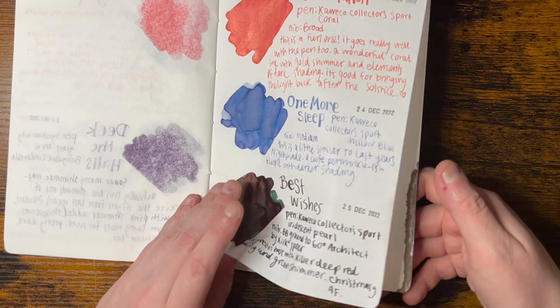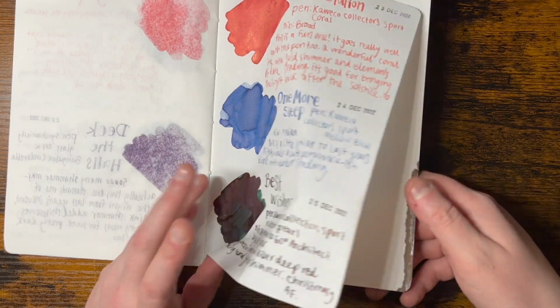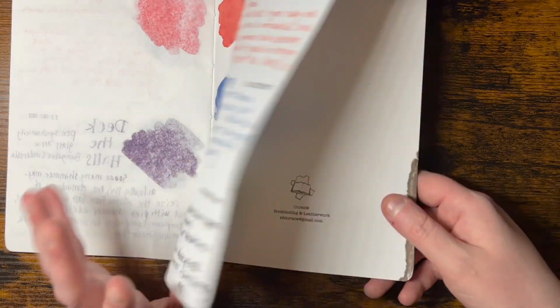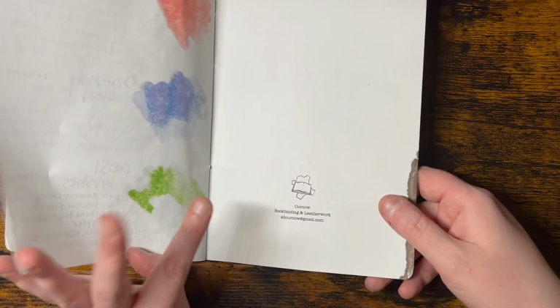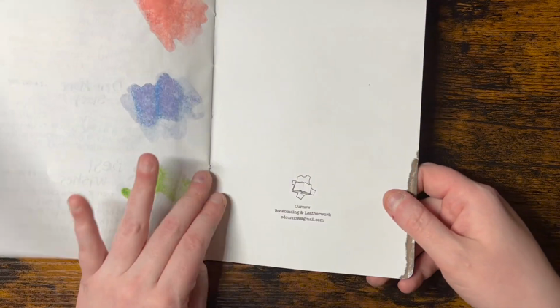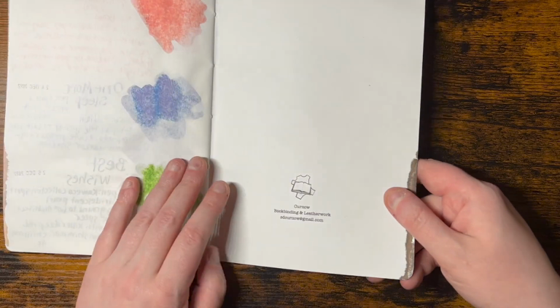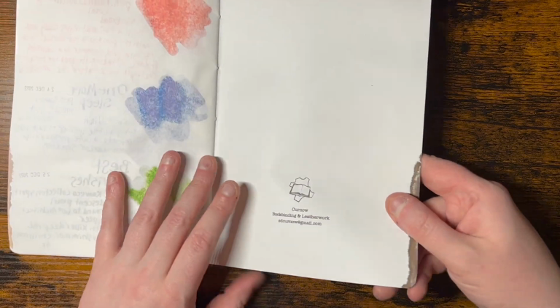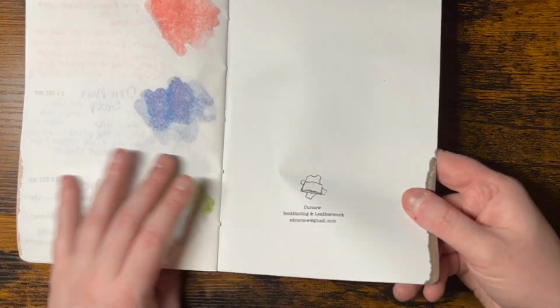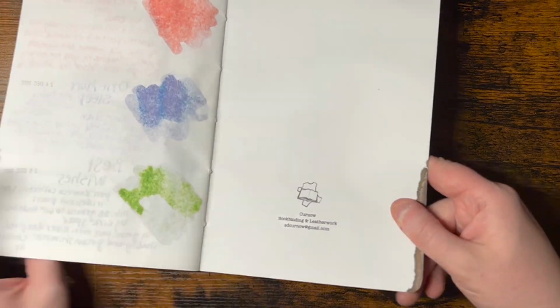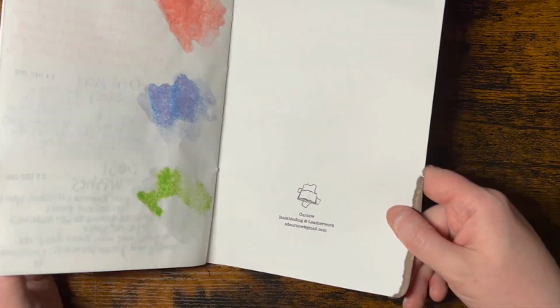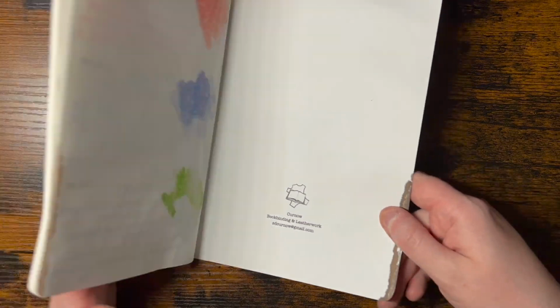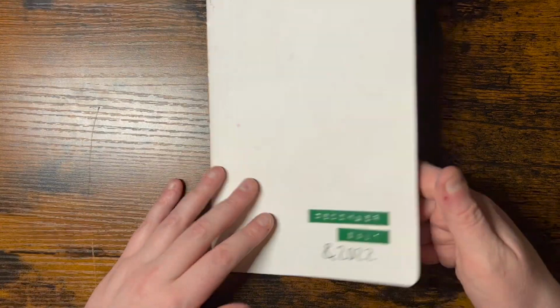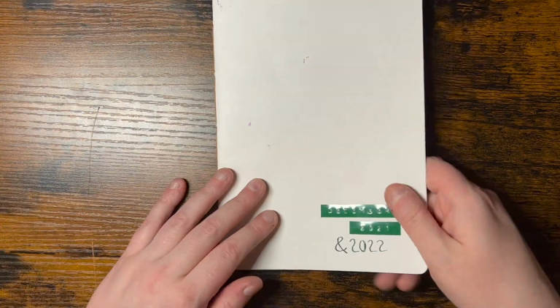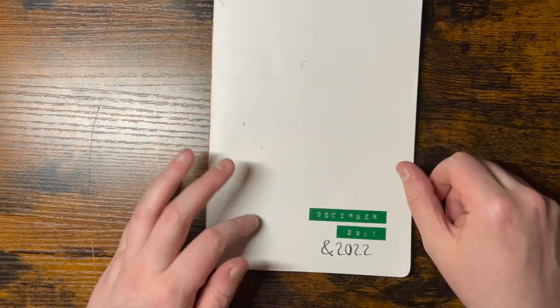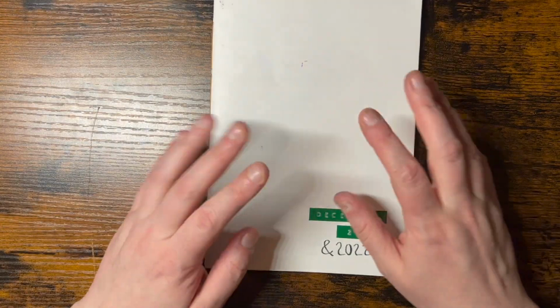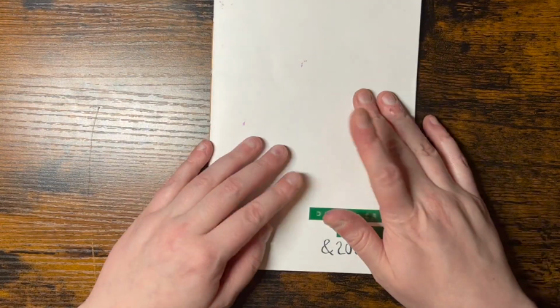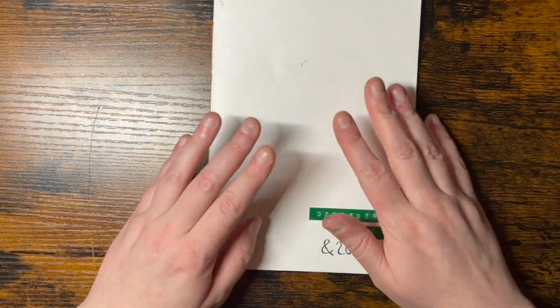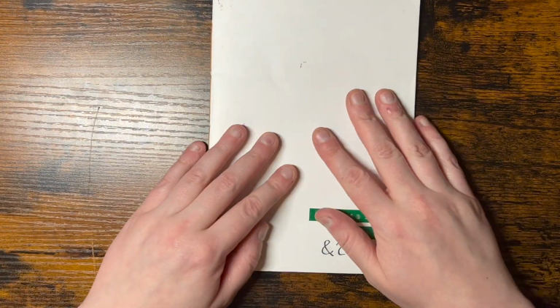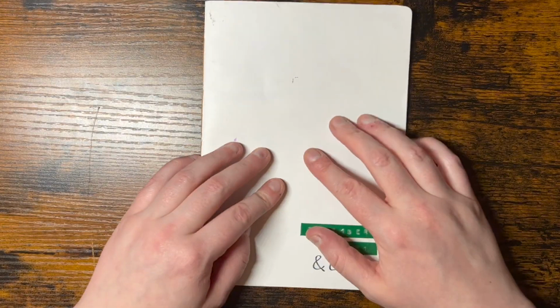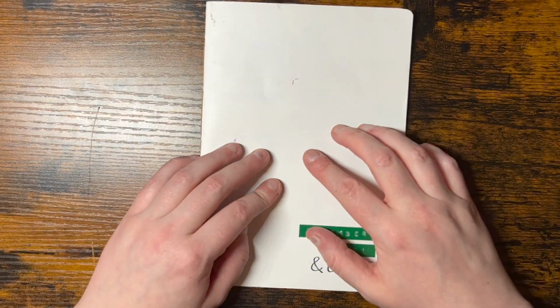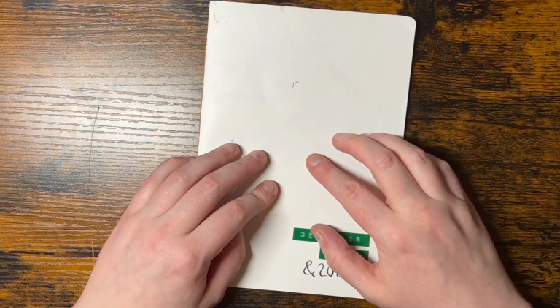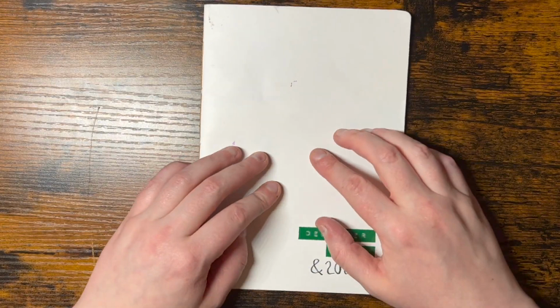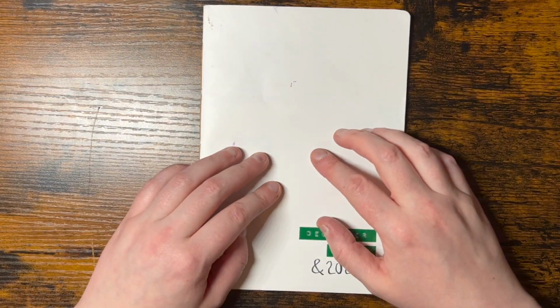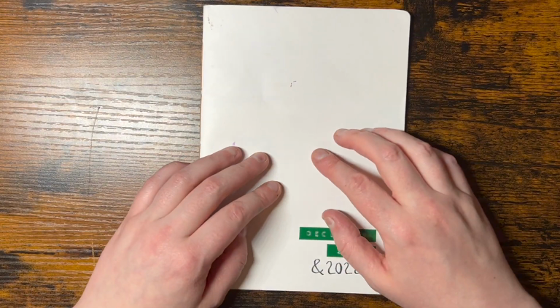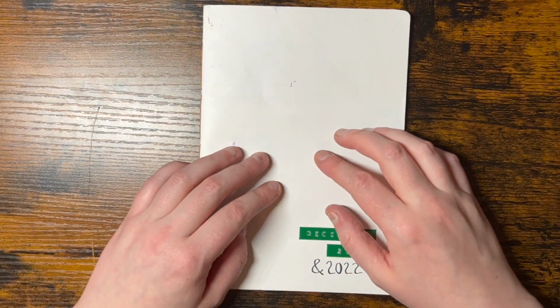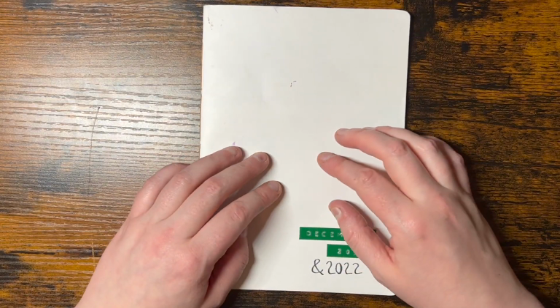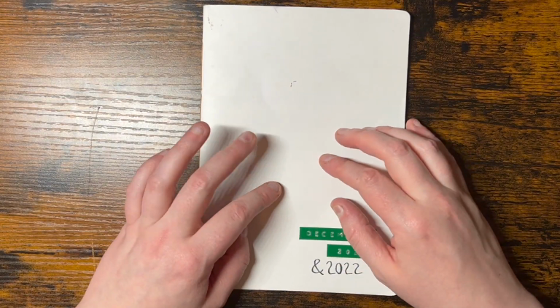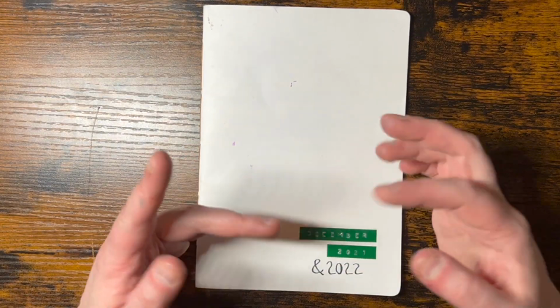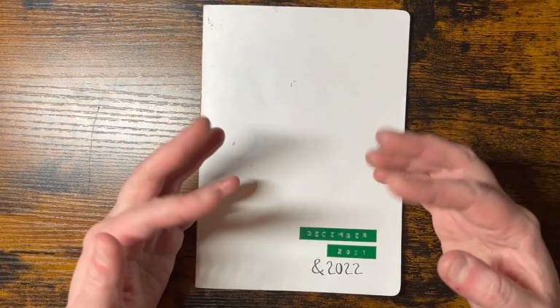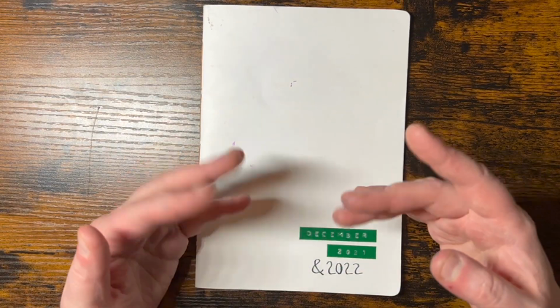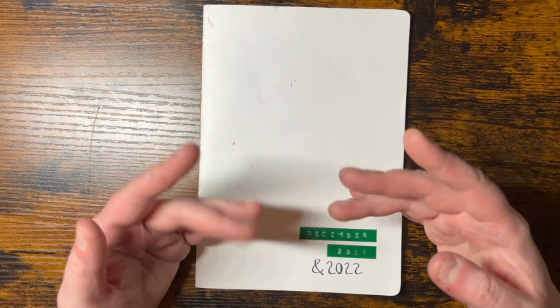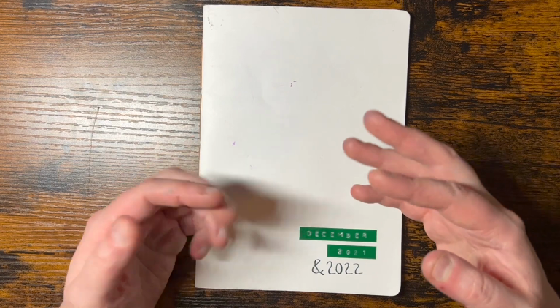It's only a four-minute video, but I just wanted to show you guys the inks. Thanks for watching.